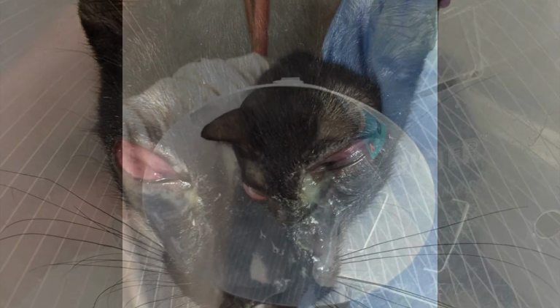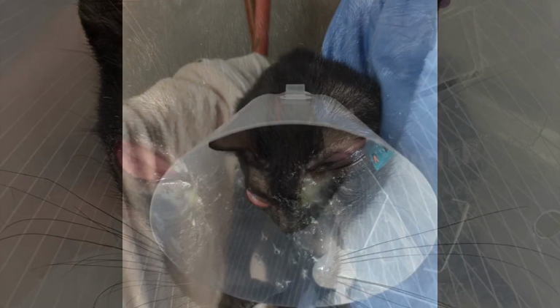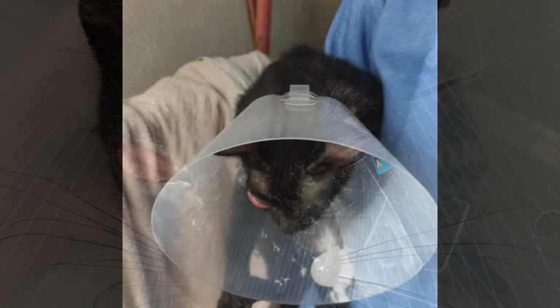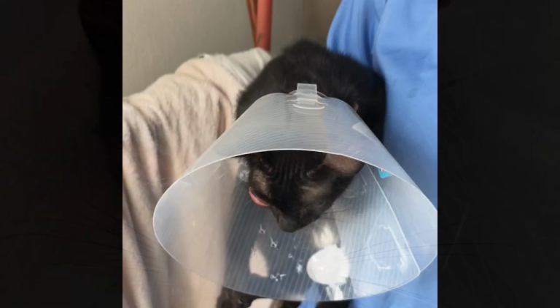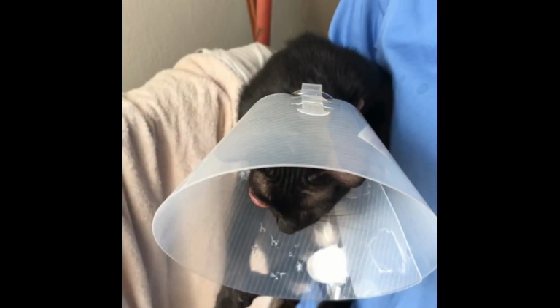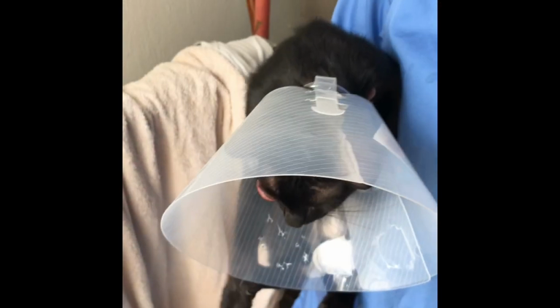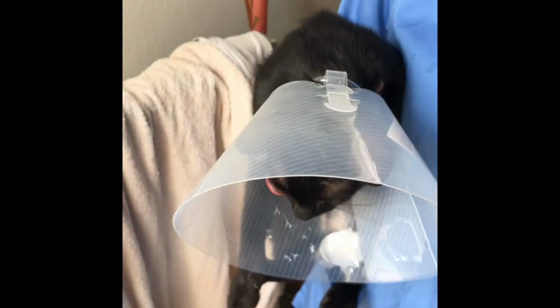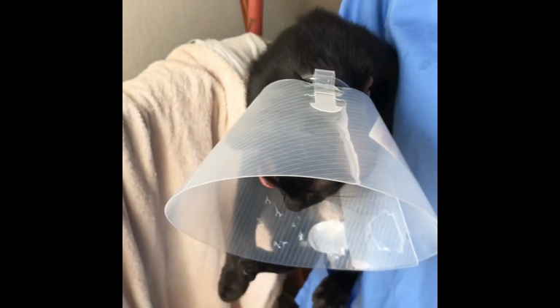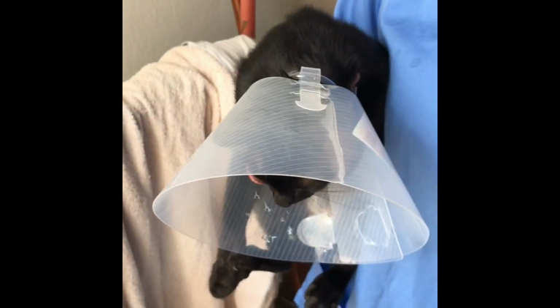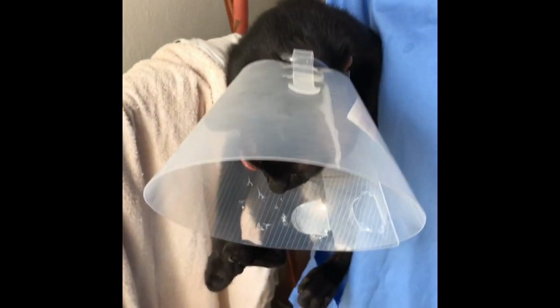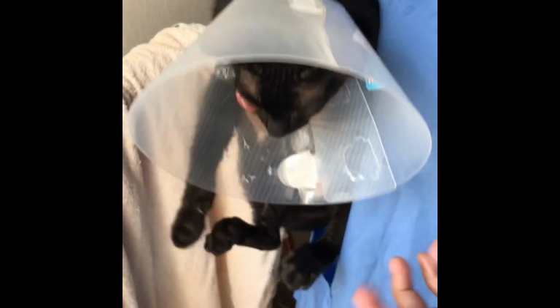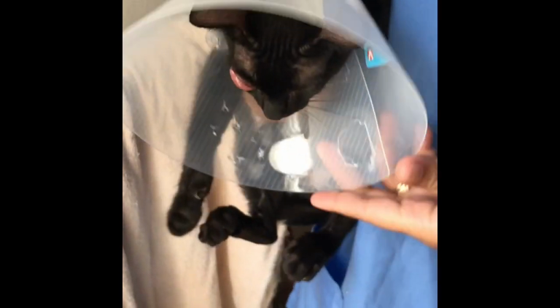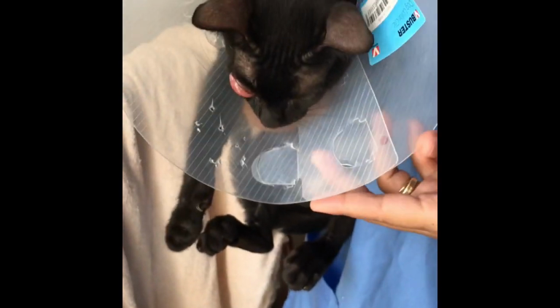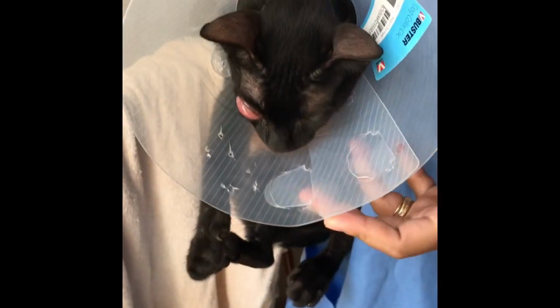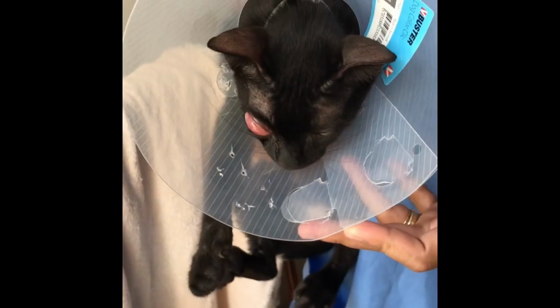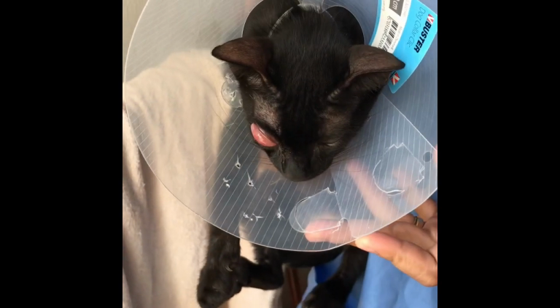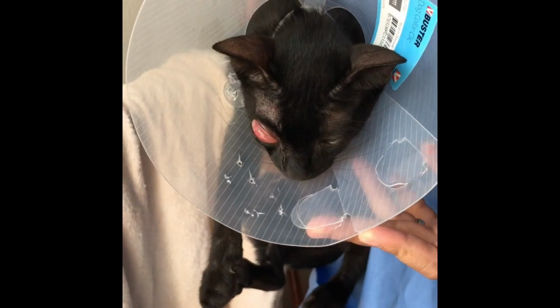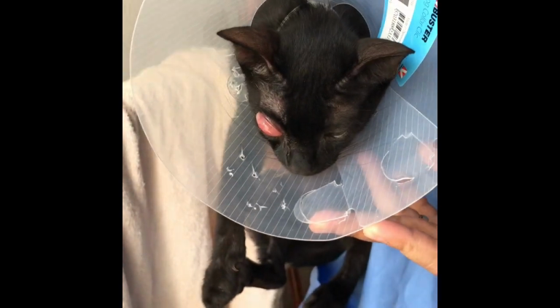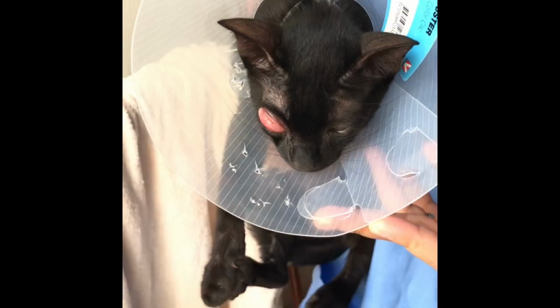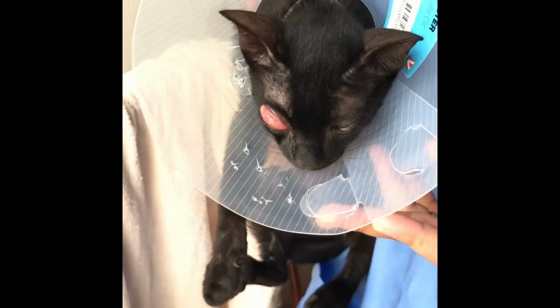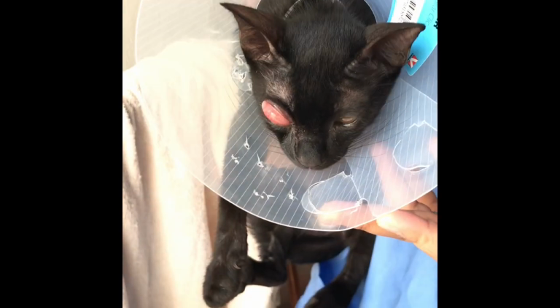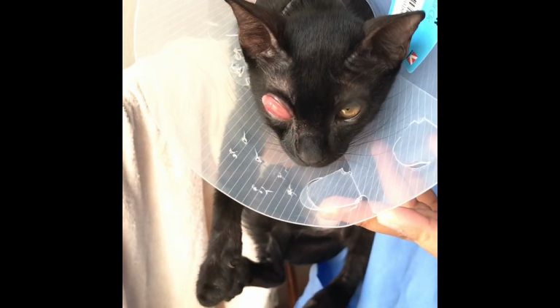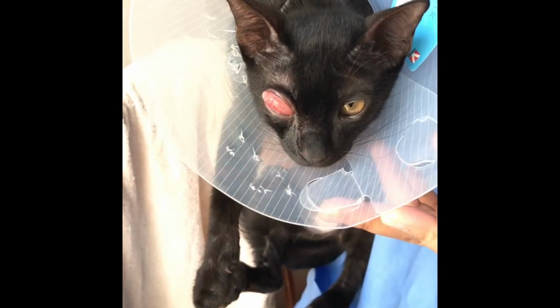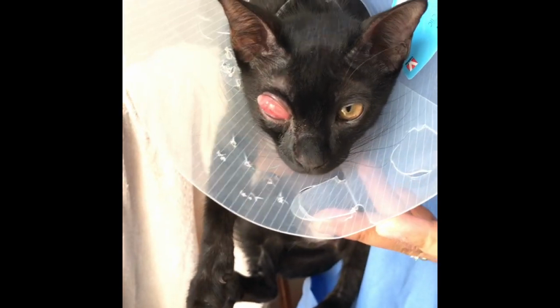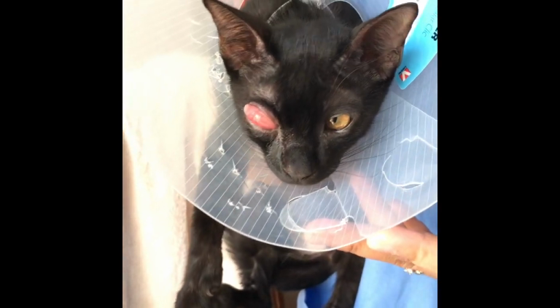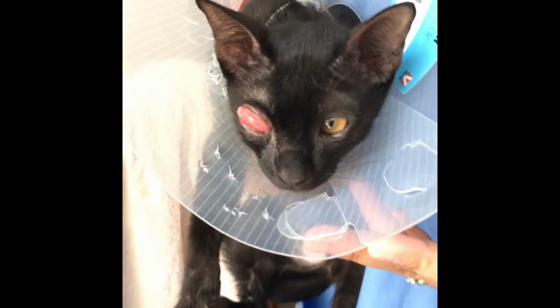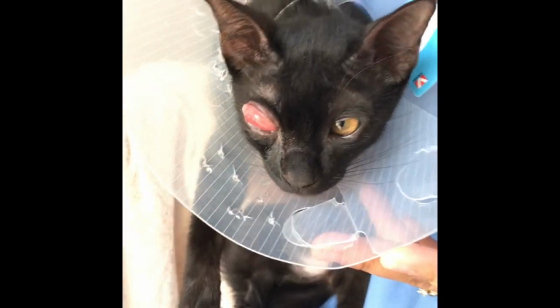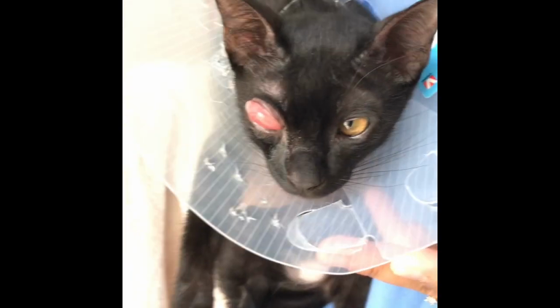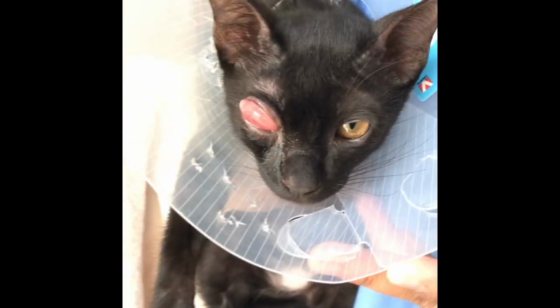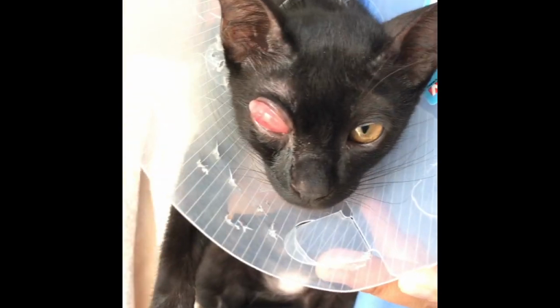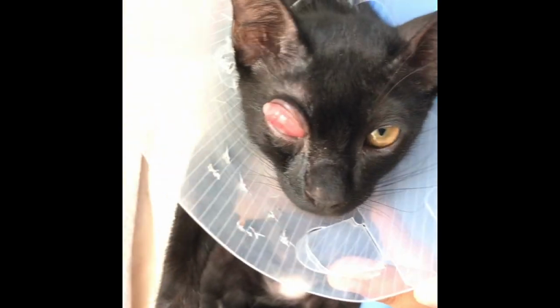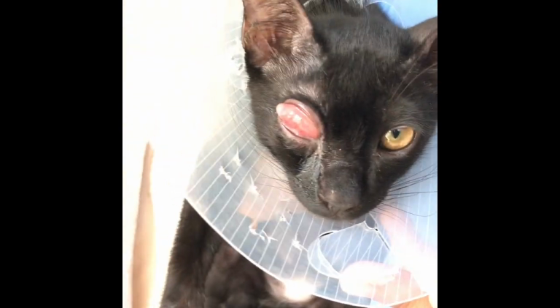Unfortunately, the cat's condition worsened after the treatment and is being hospitalised for further monitoring.